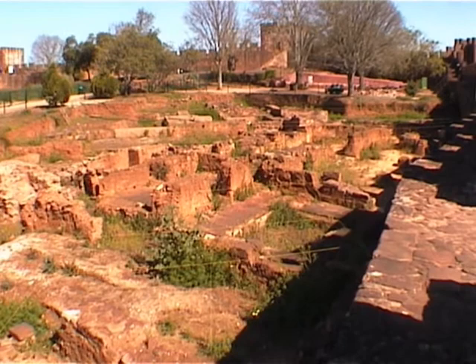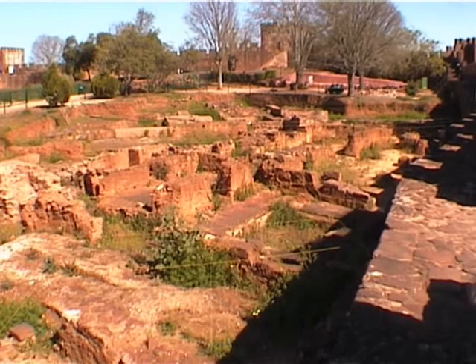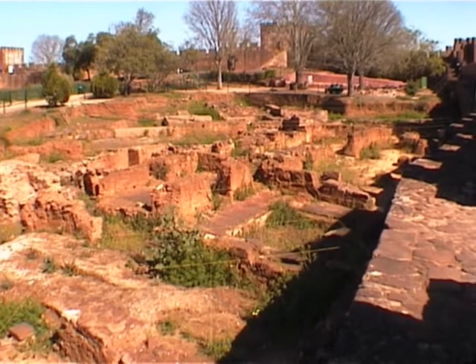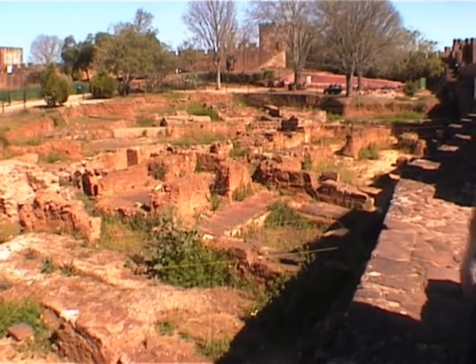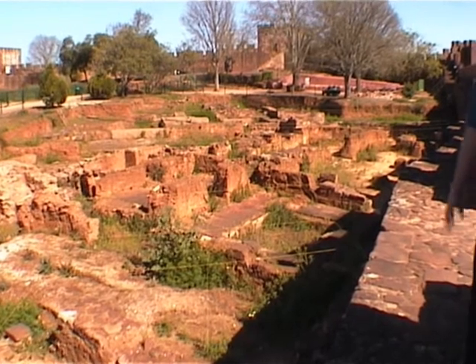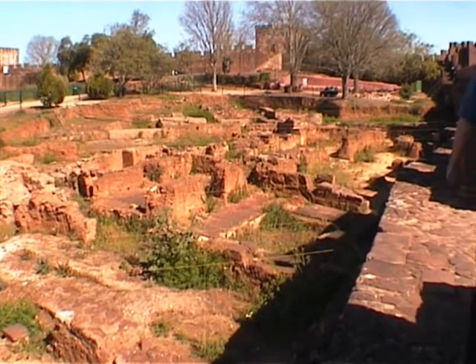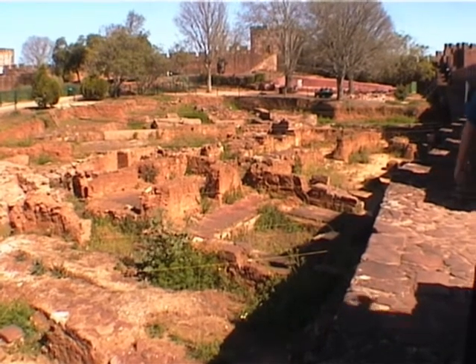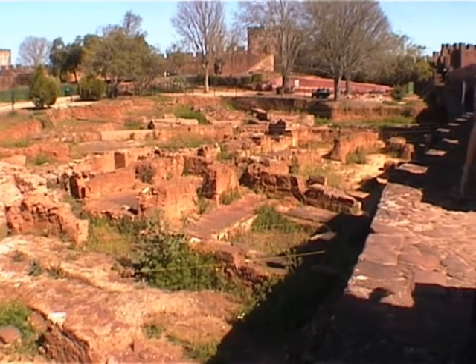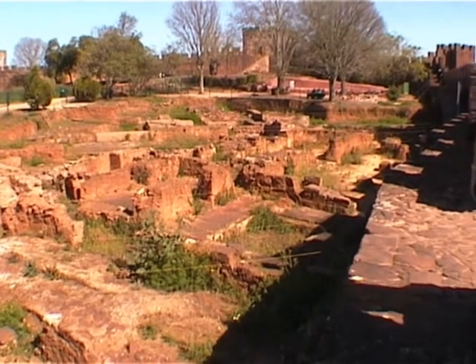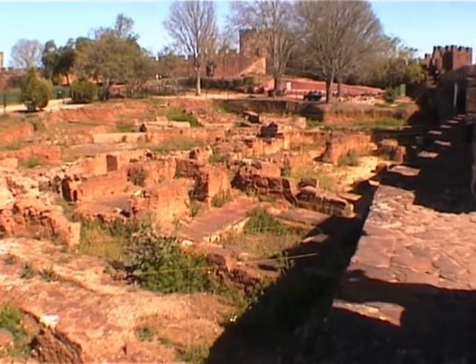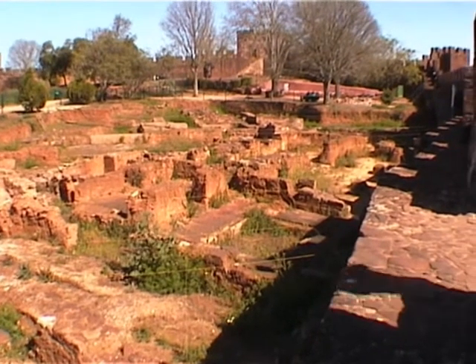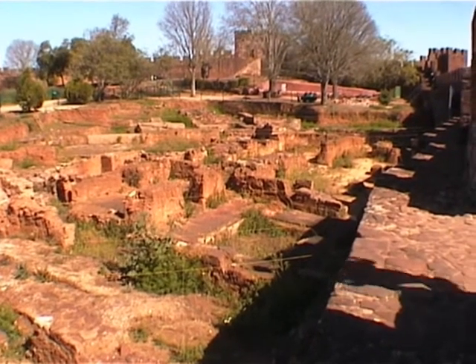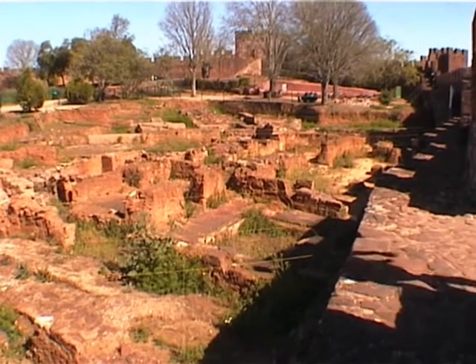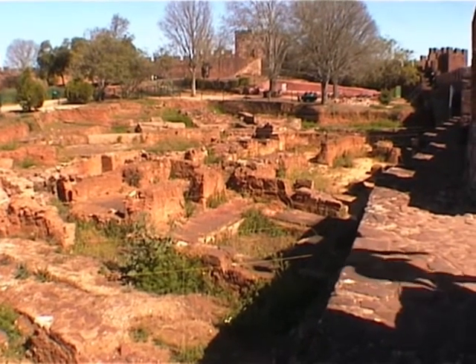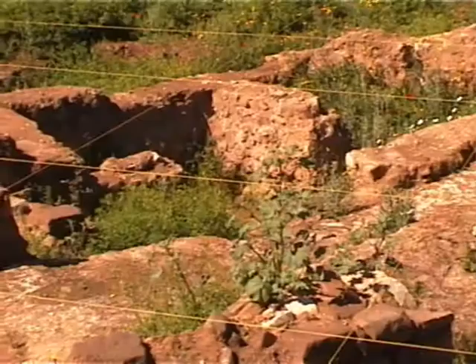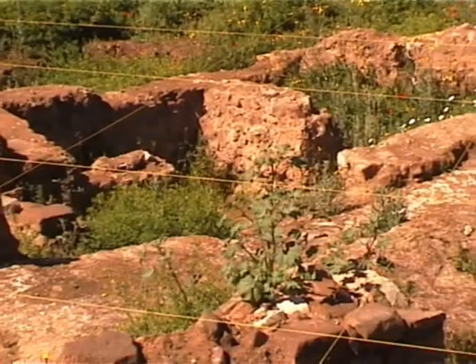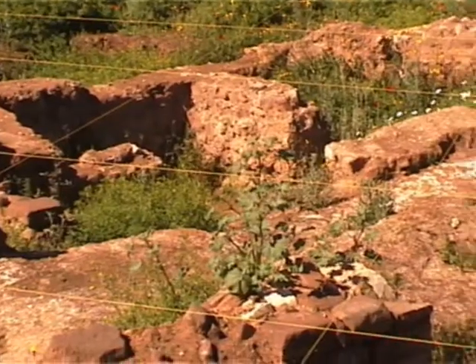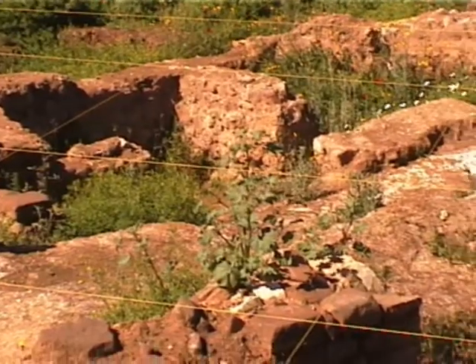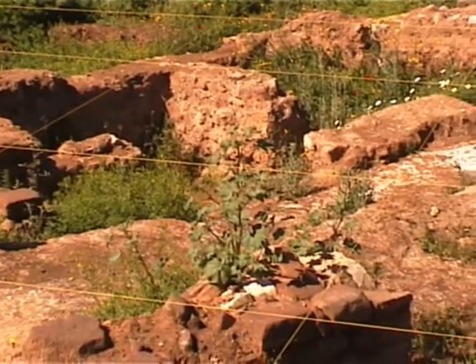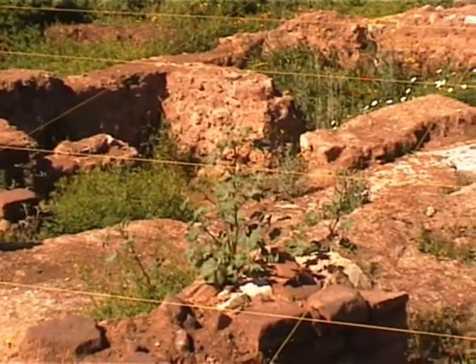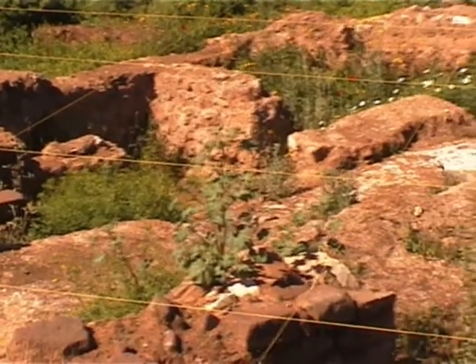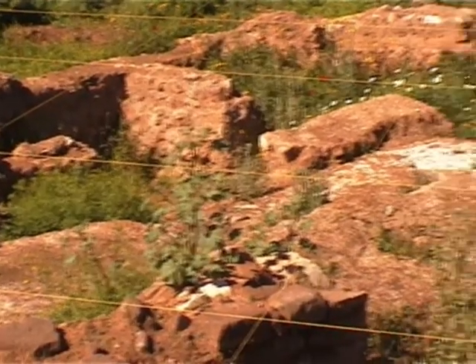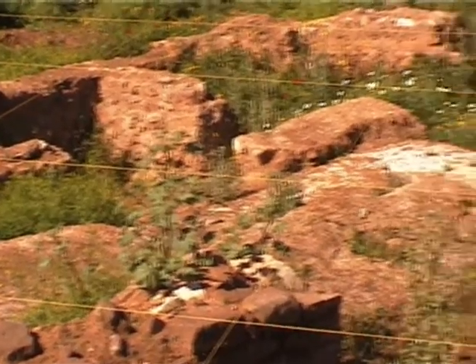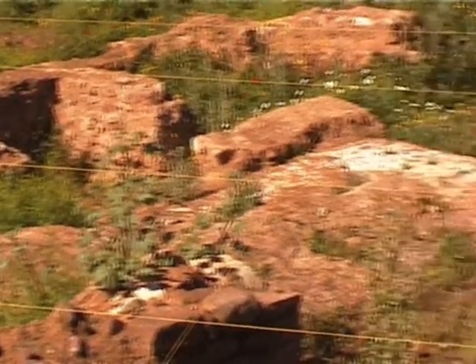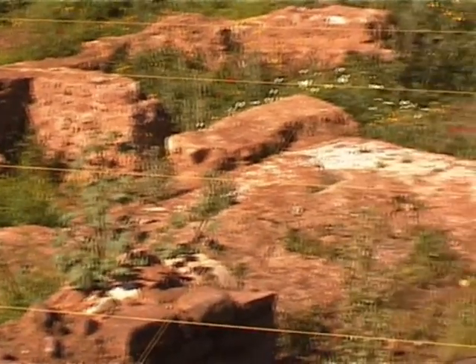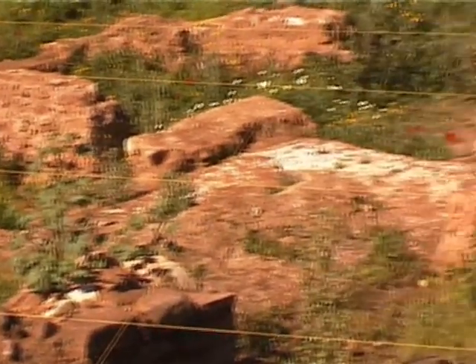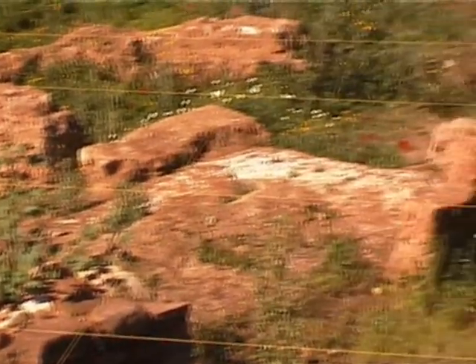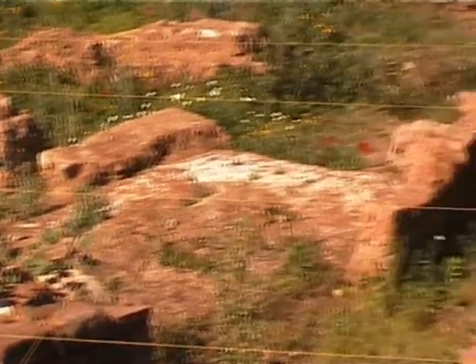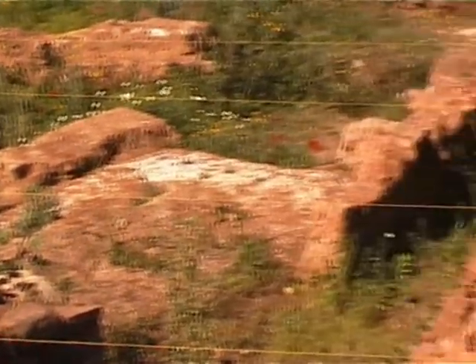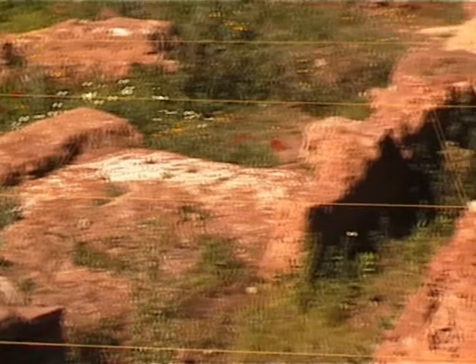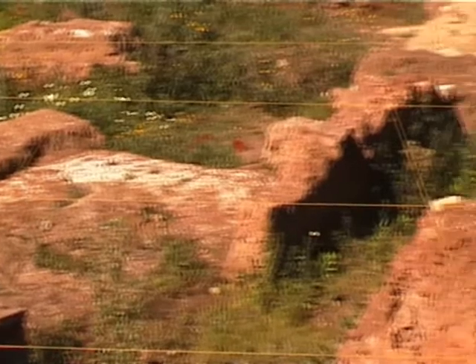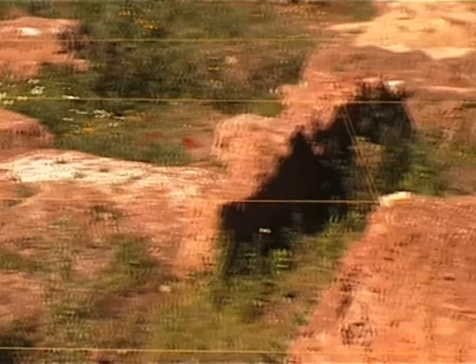Inside, there are excavations going on to restore the interior, at least to the point where one can see how it used to be.